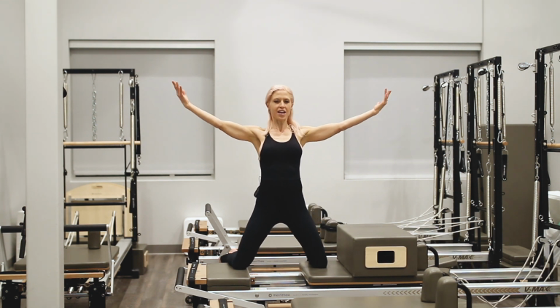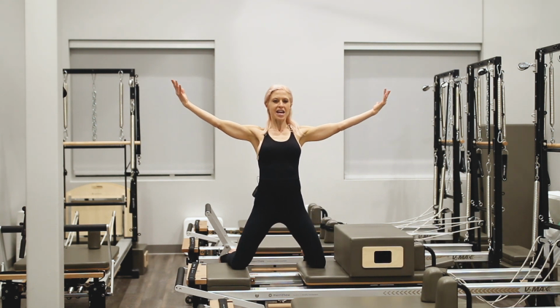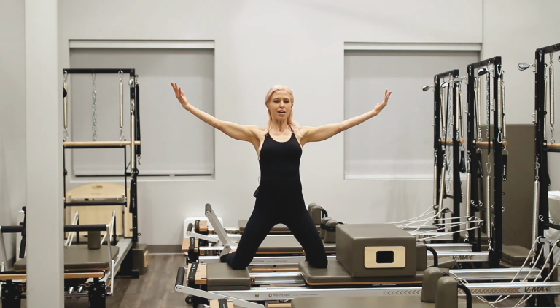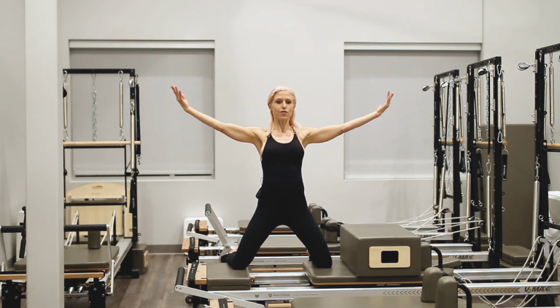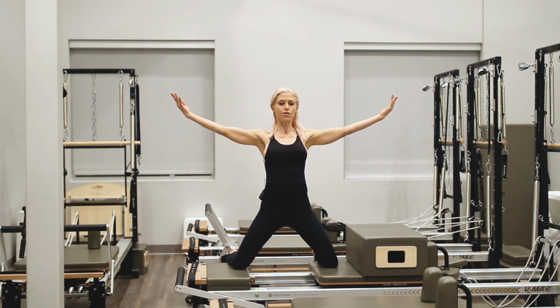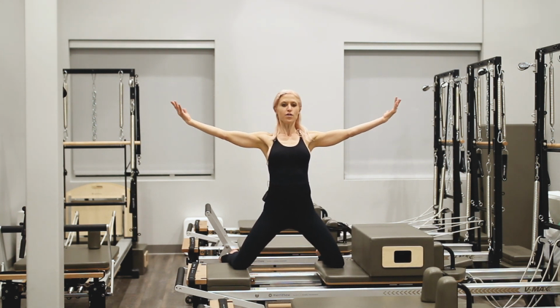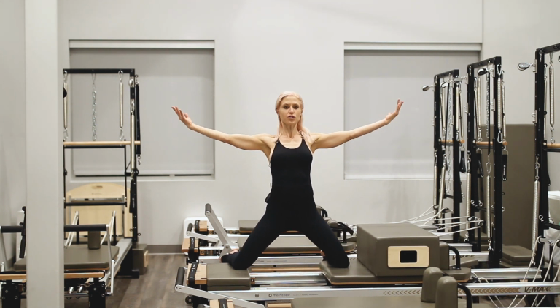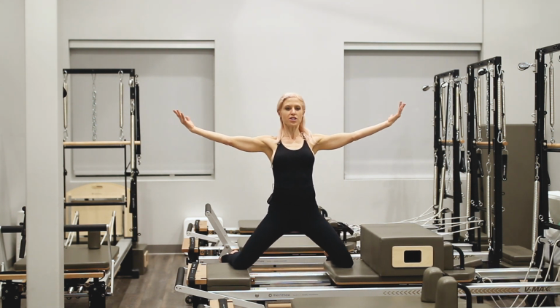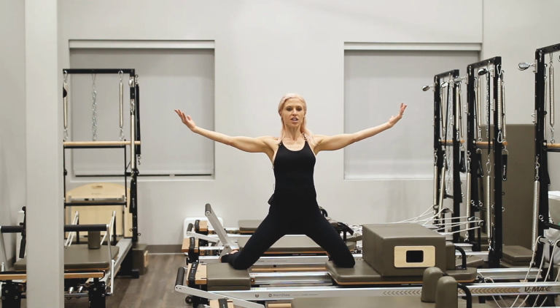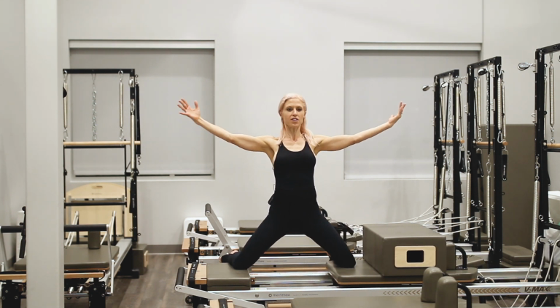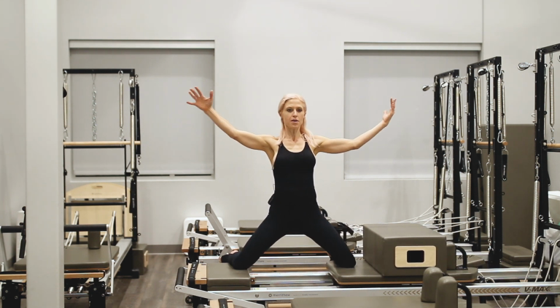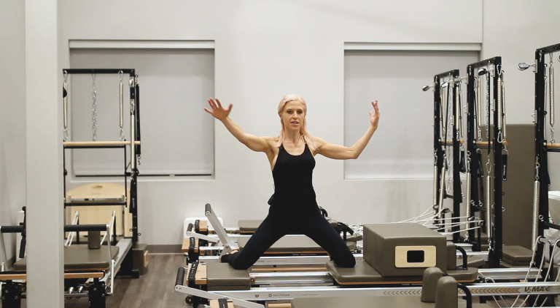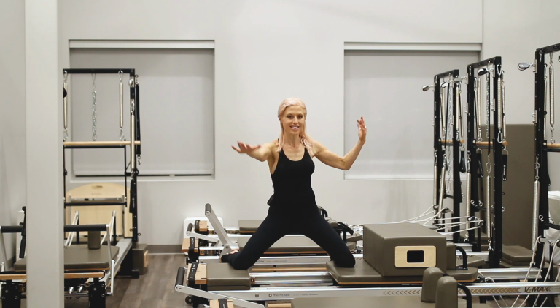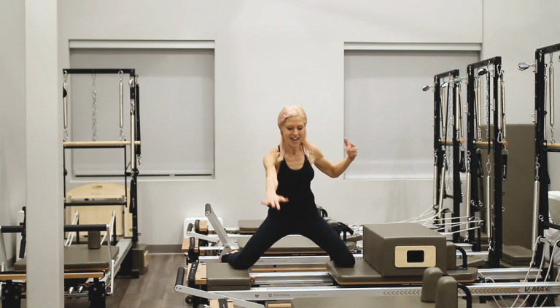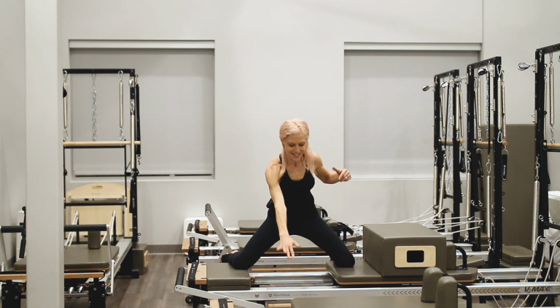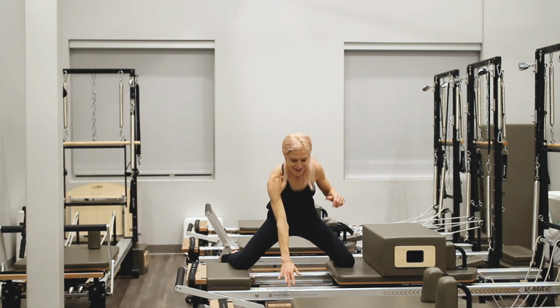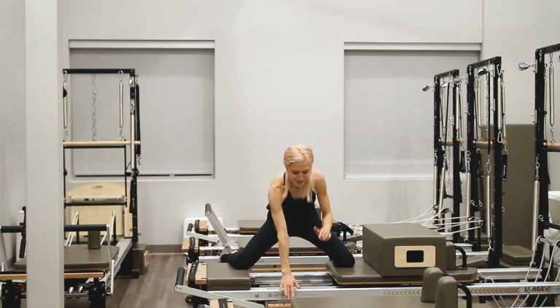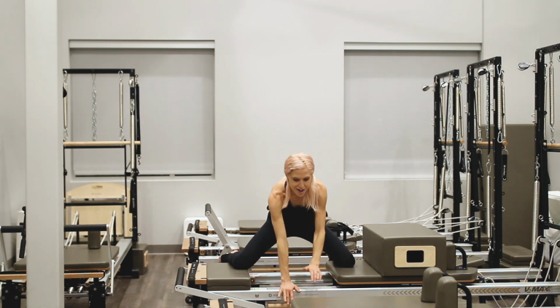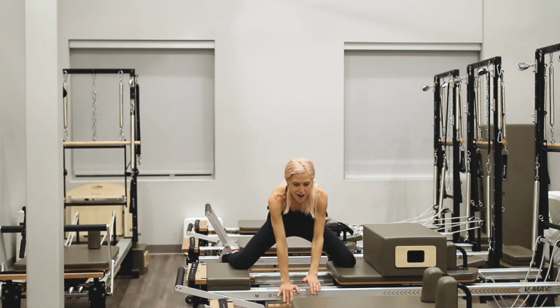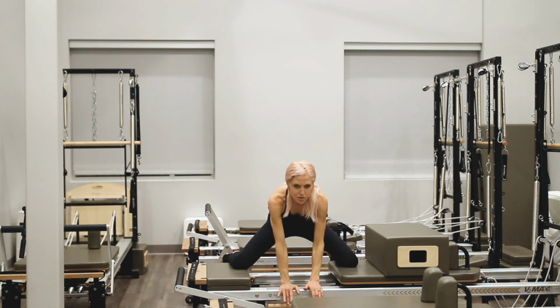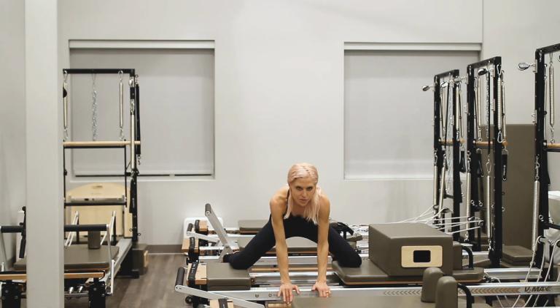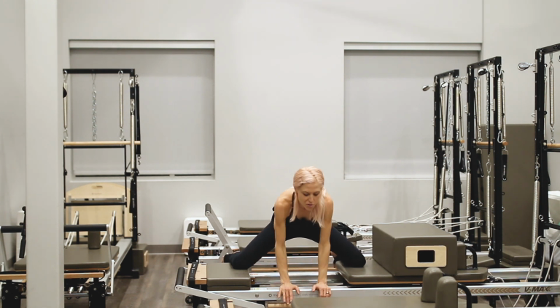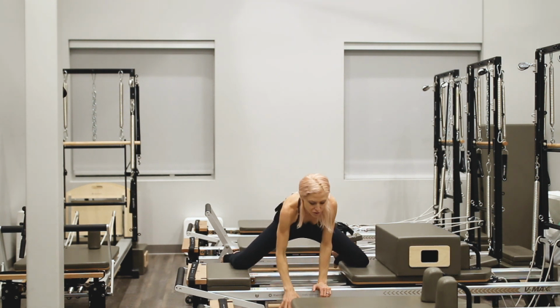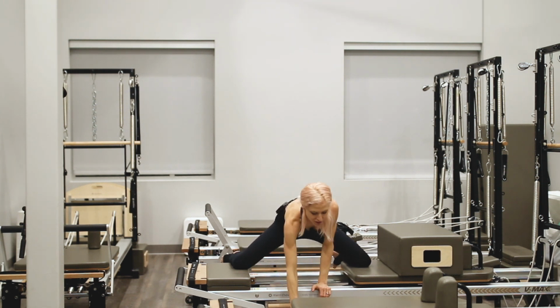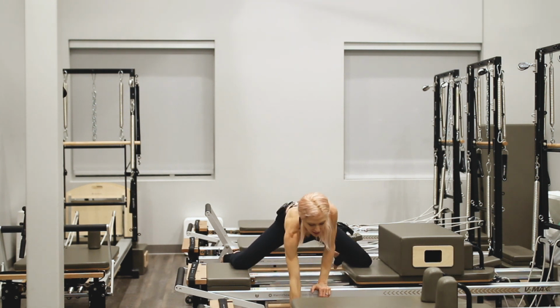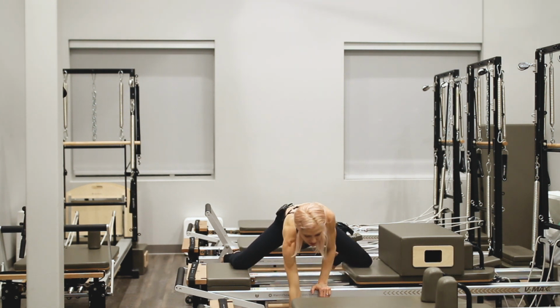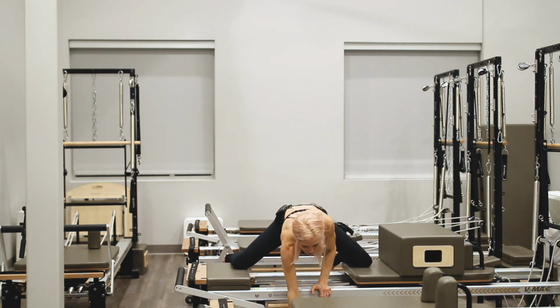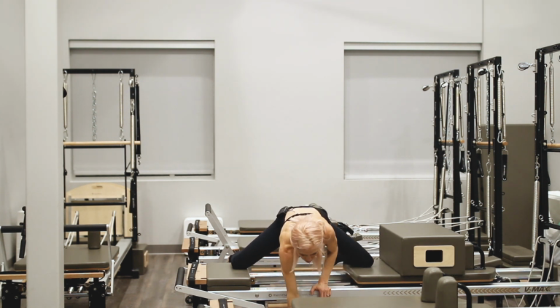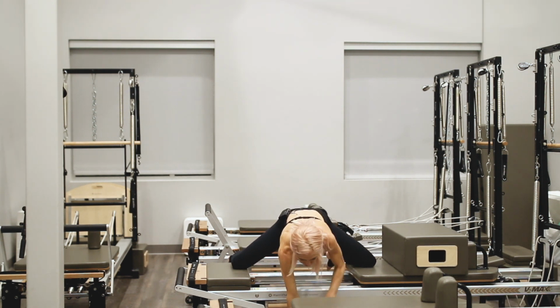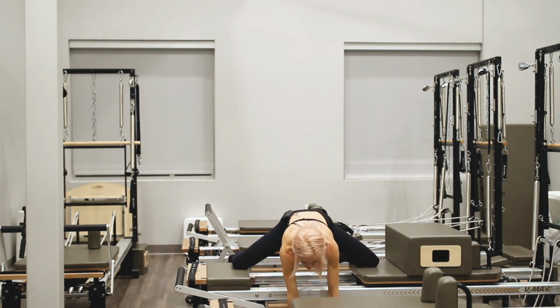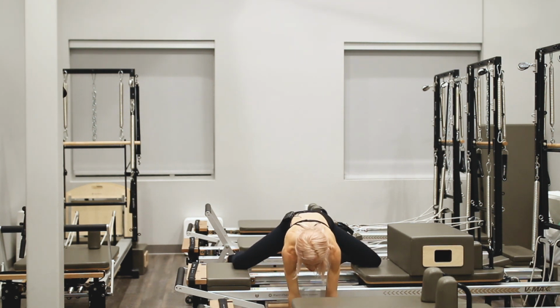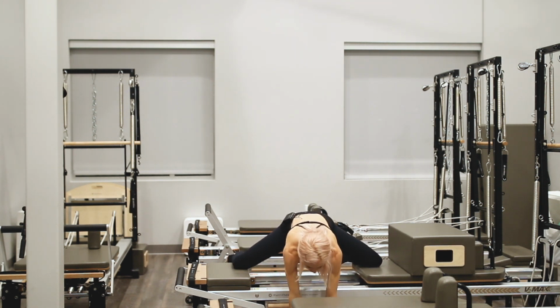Now for the full stretch here, placing the hands down onto the reformer or fully down into the floor for more stretch.